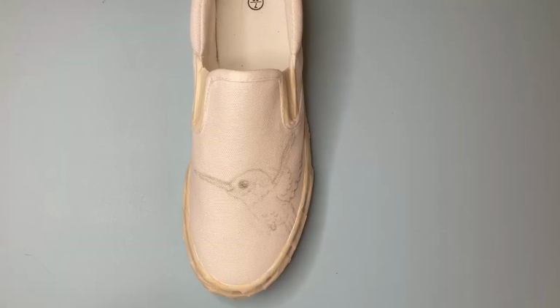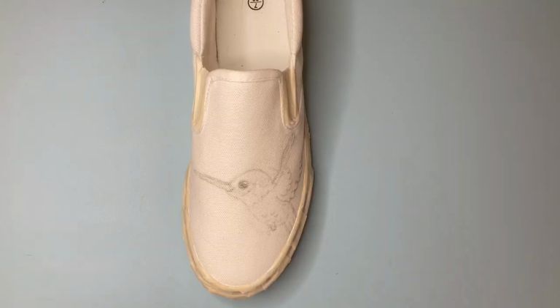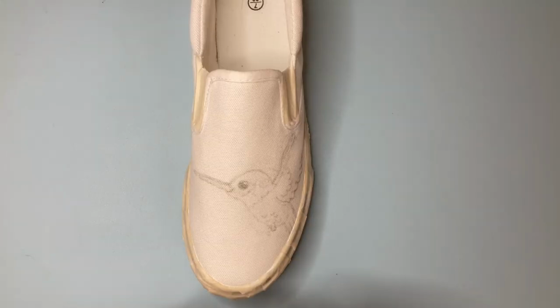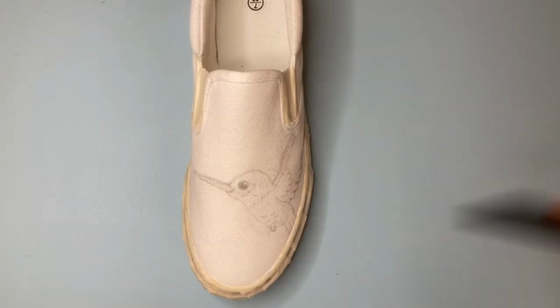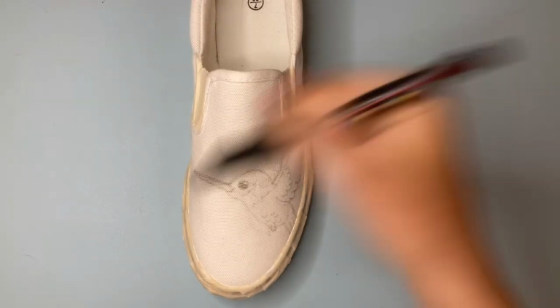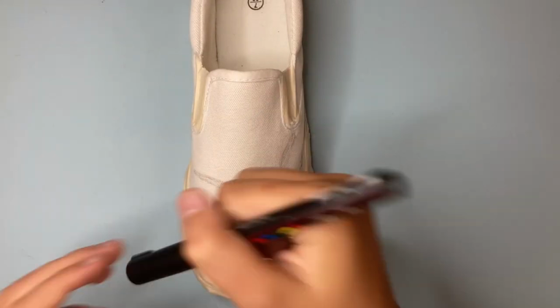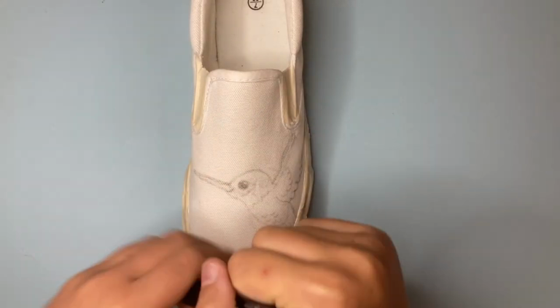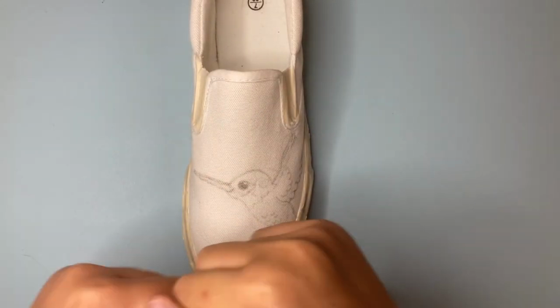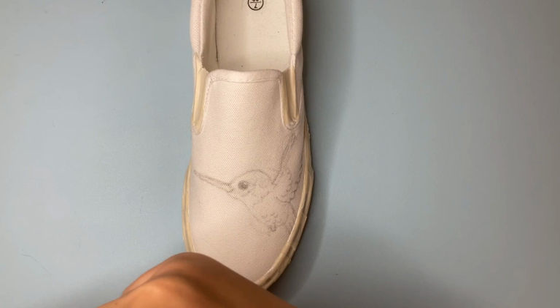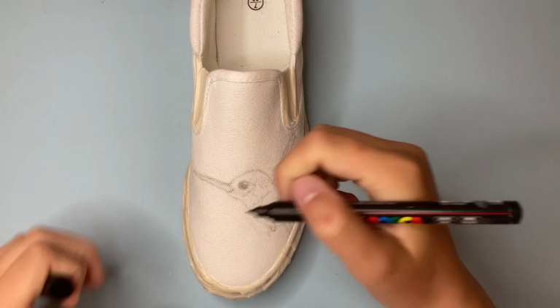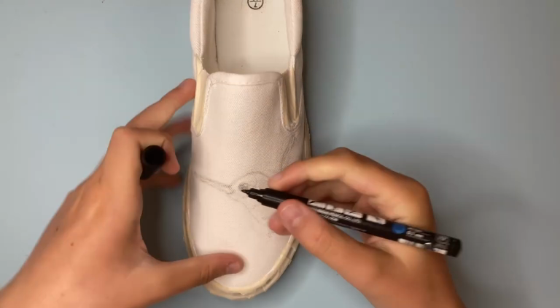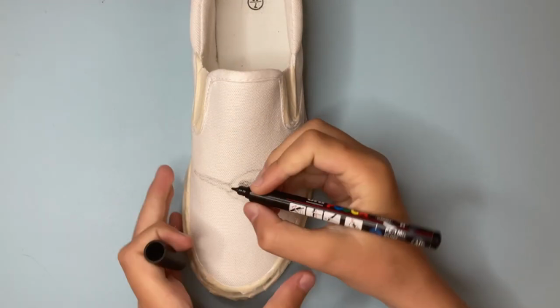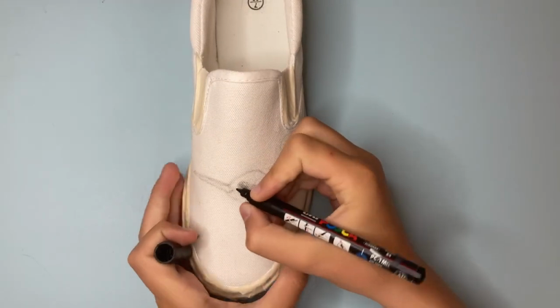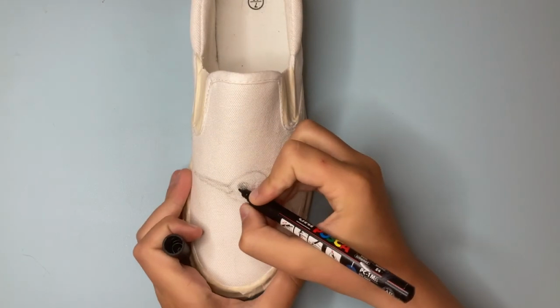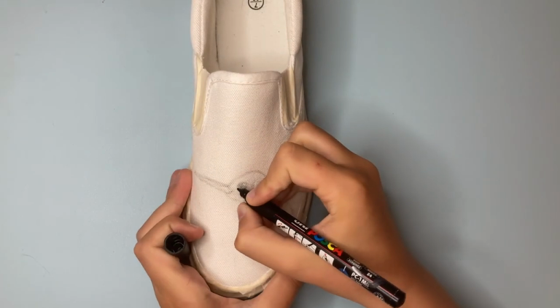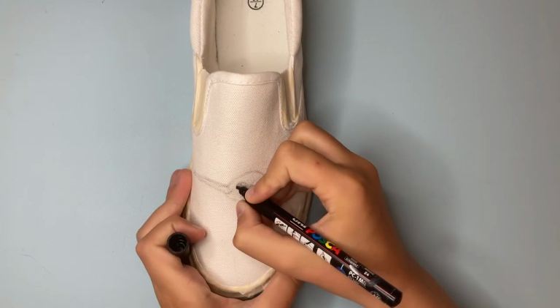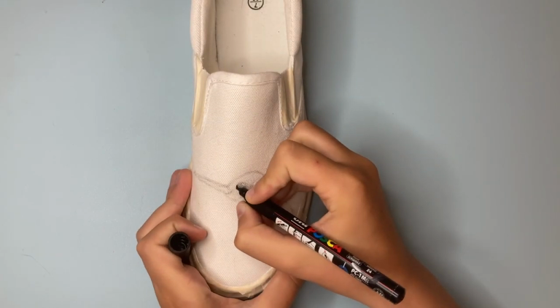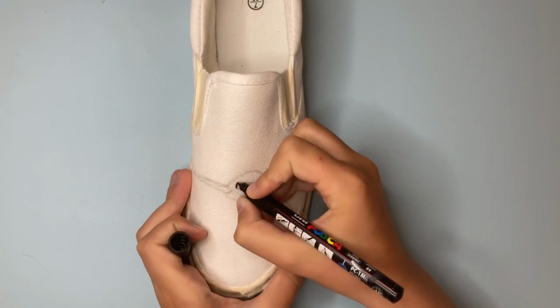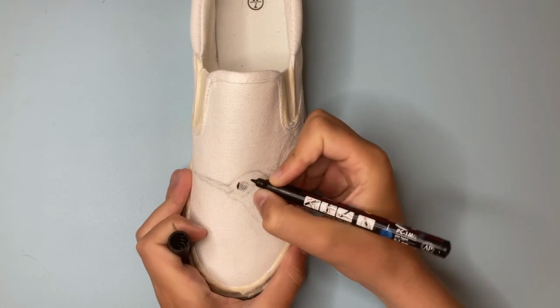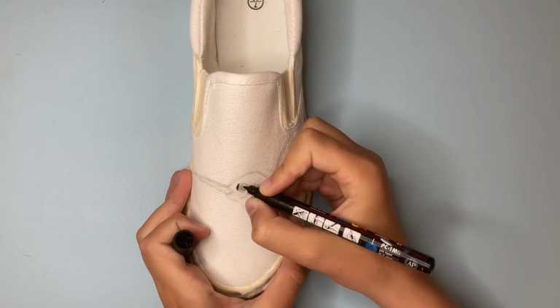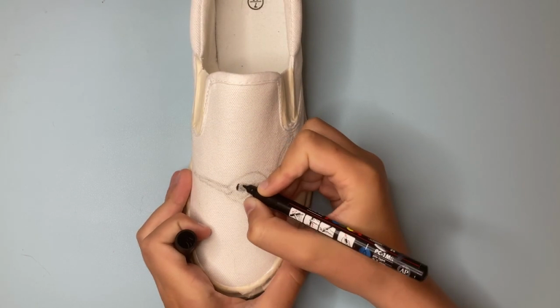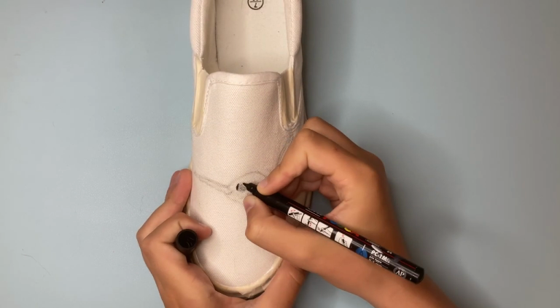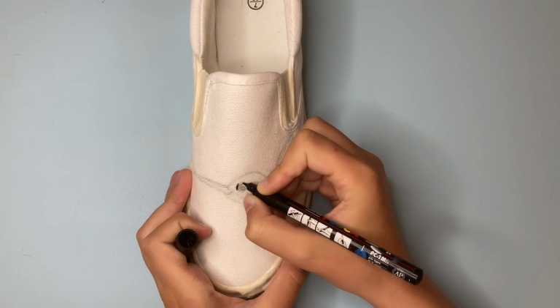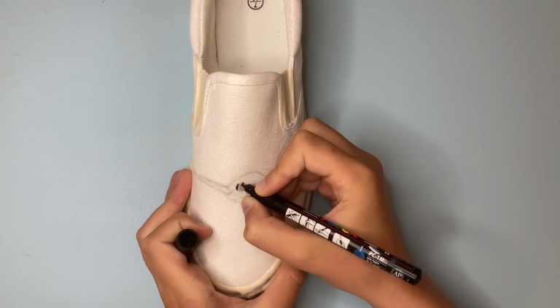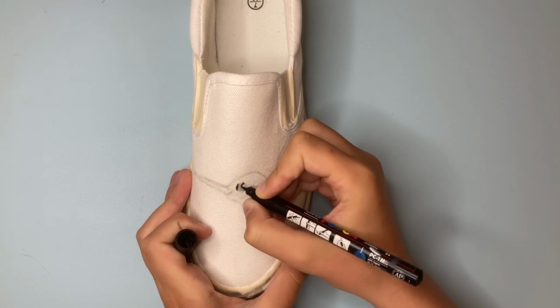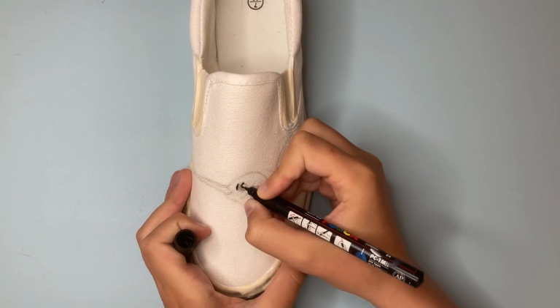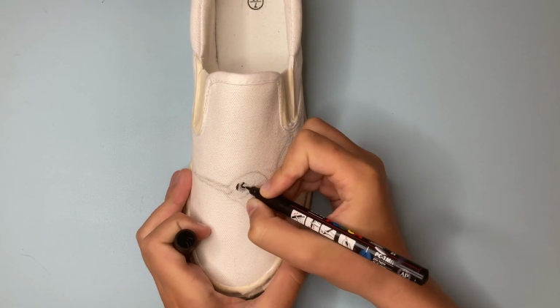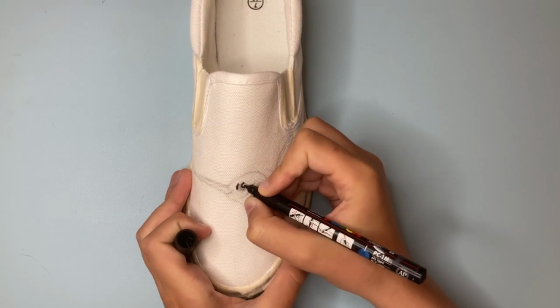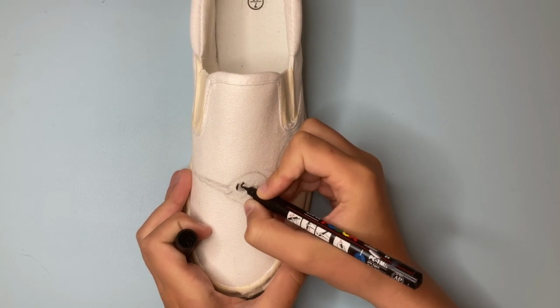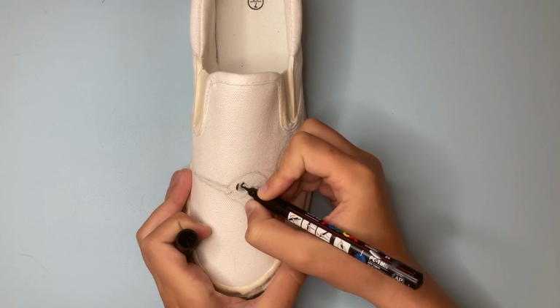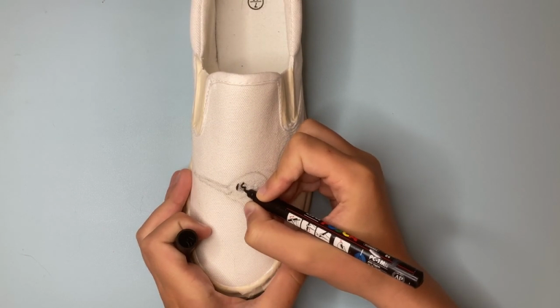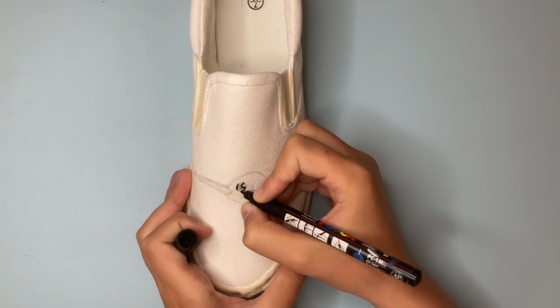After we tape the areas we don't want to customize, let's get a black Posca marker and go over the sketch.